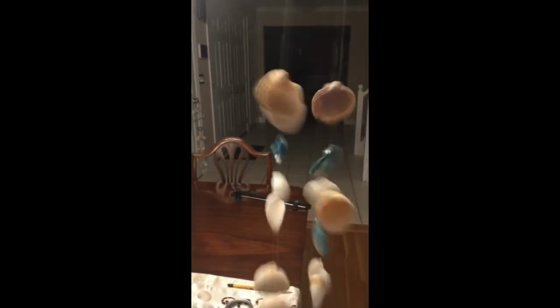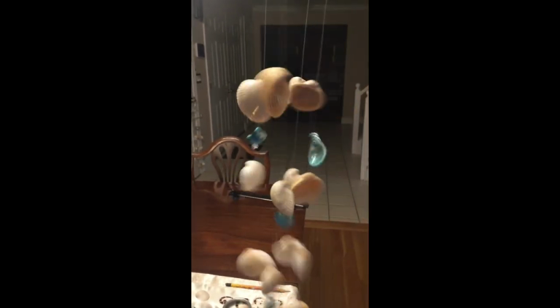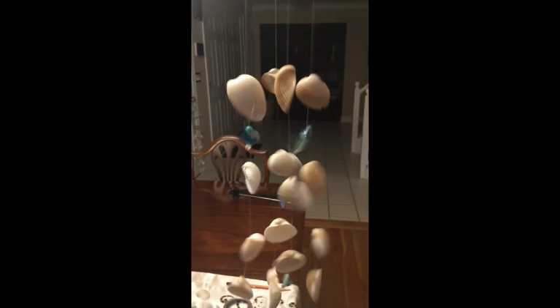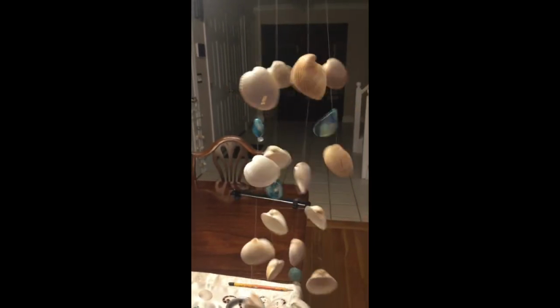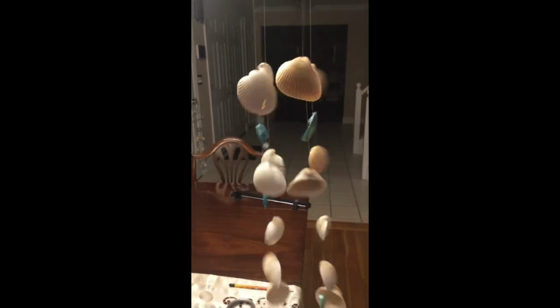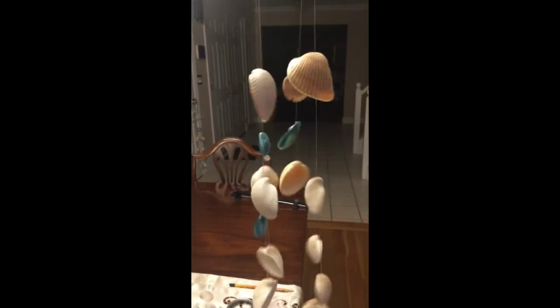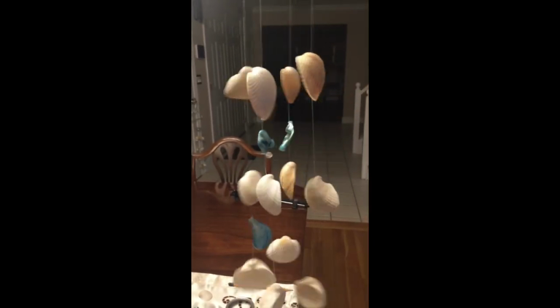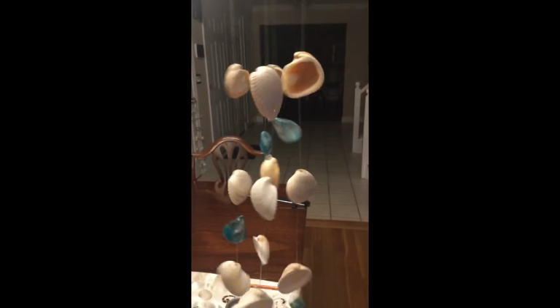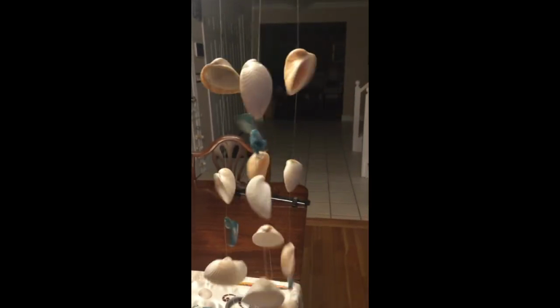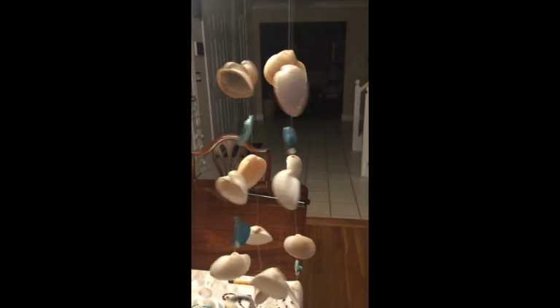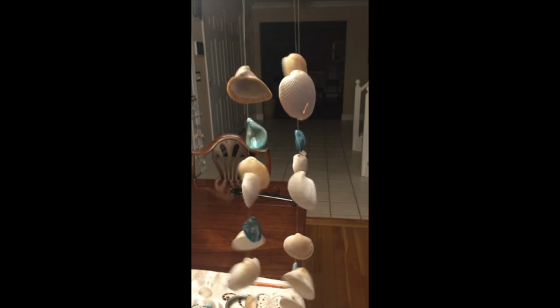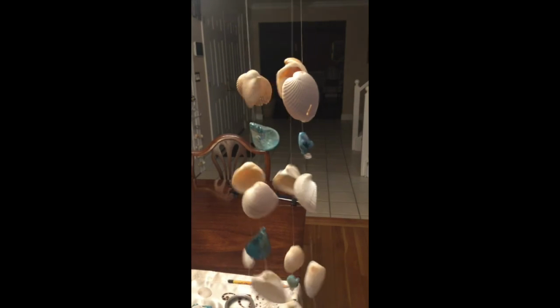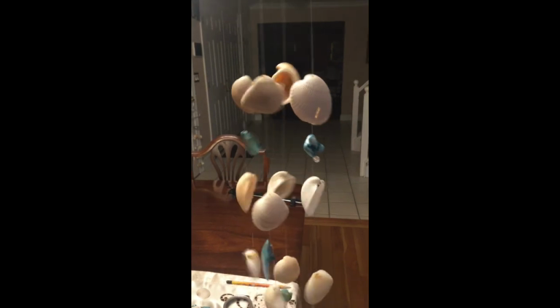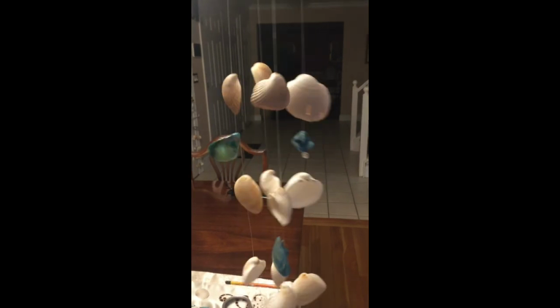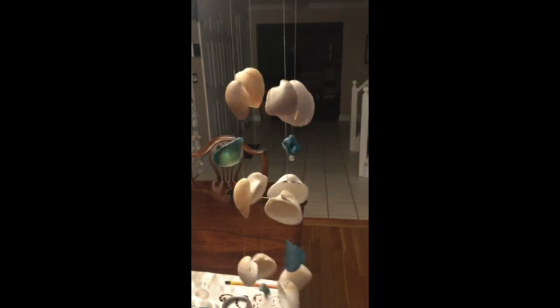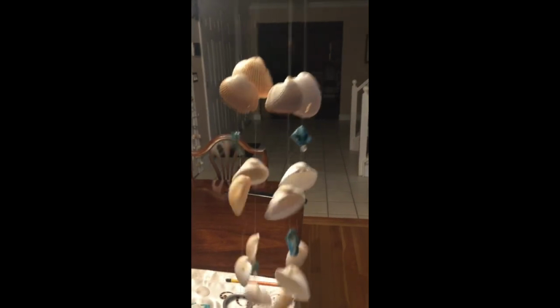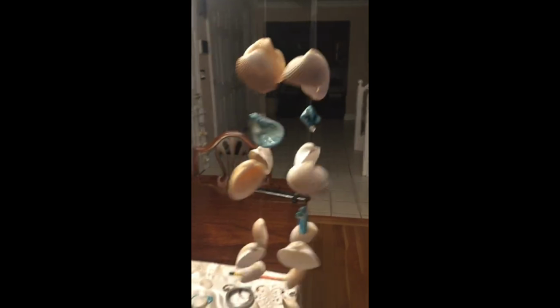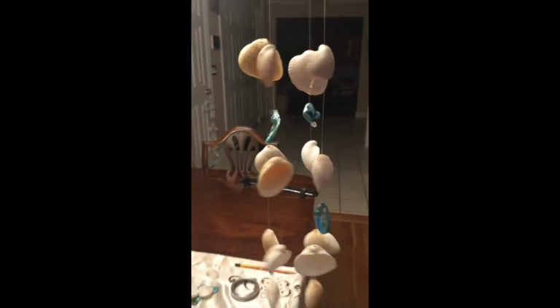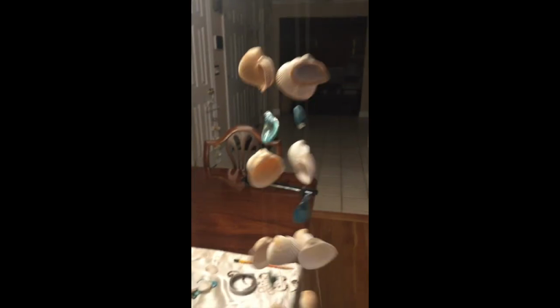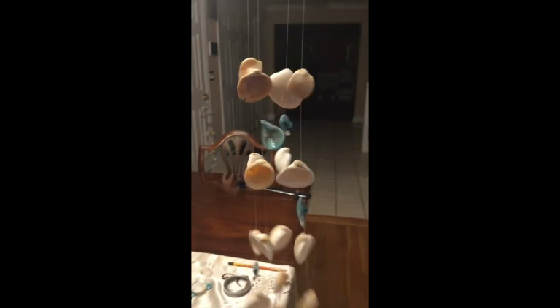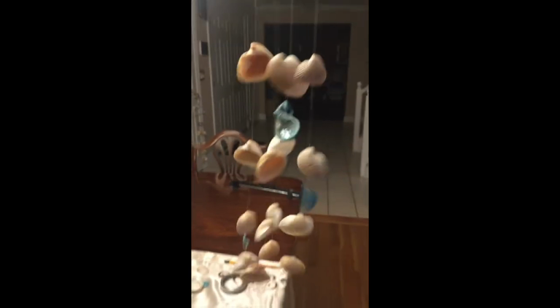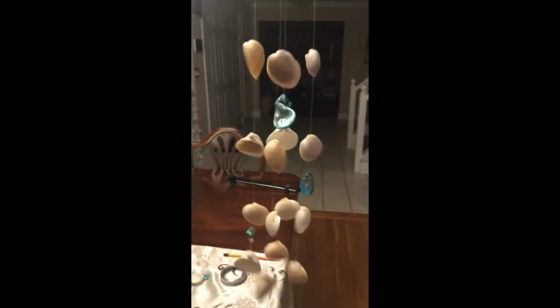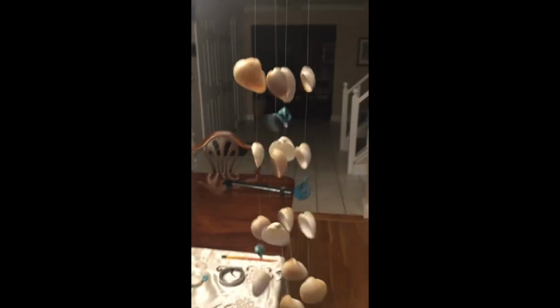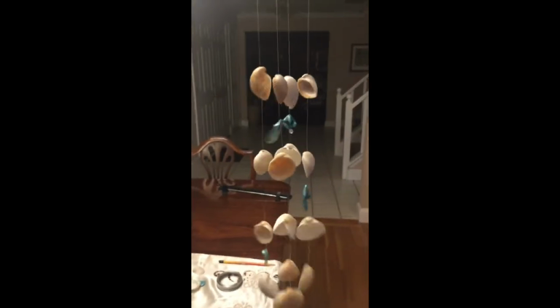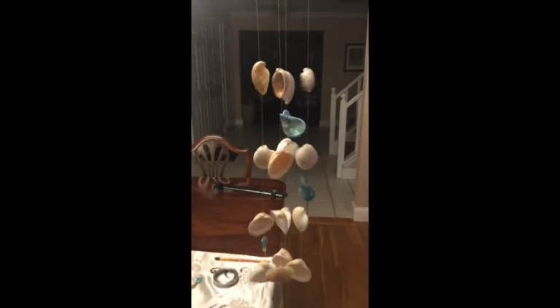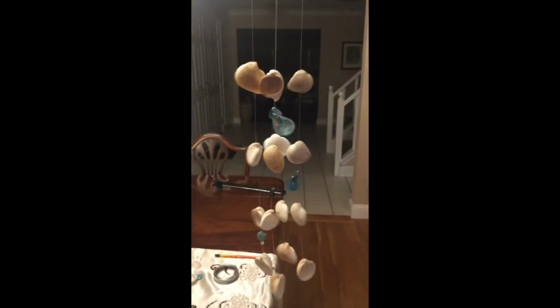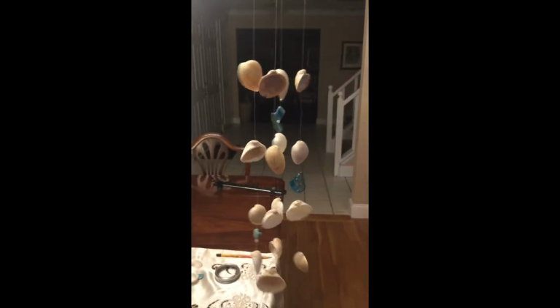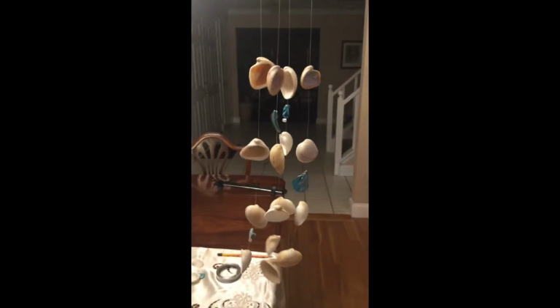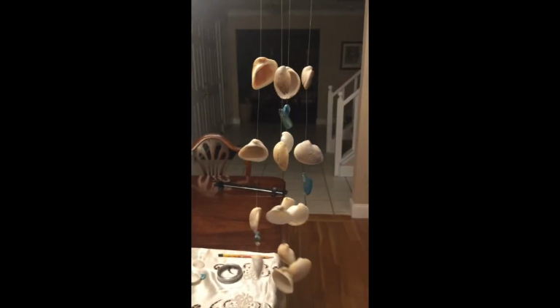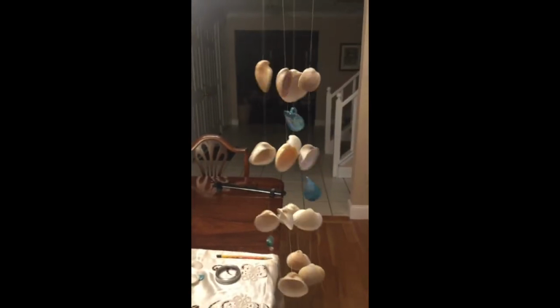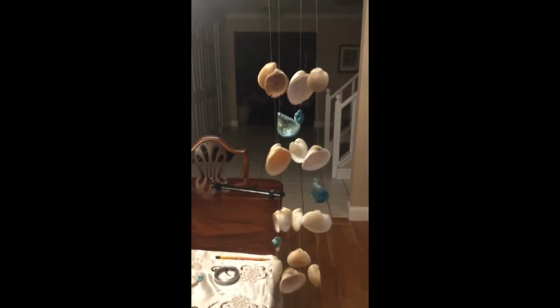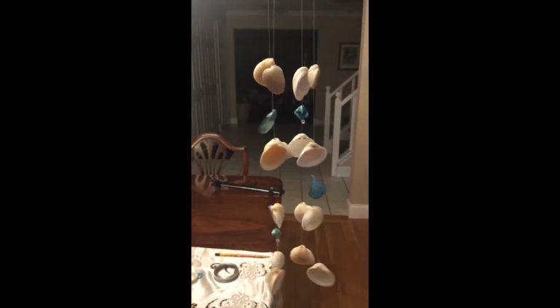Your wind chime is now complete and ready to be hung. Have fun creating!